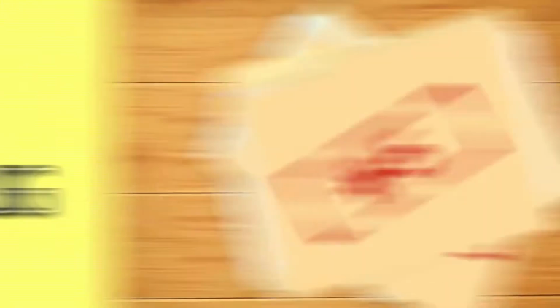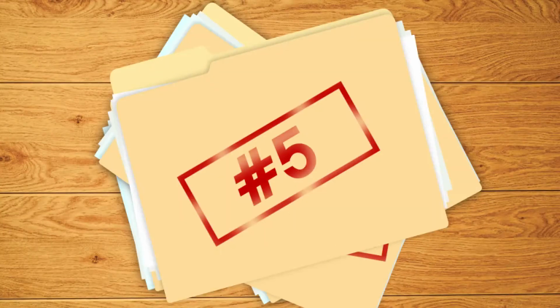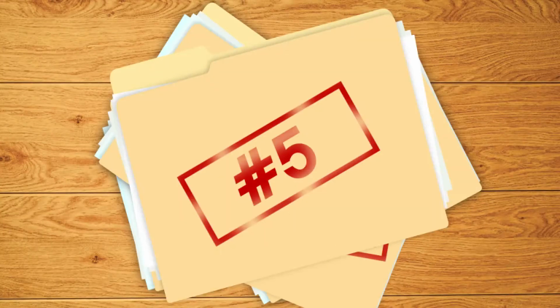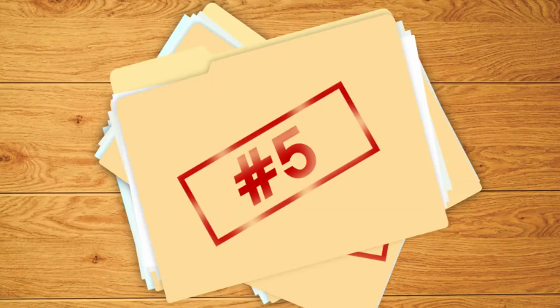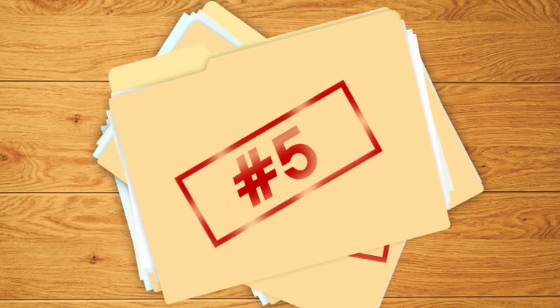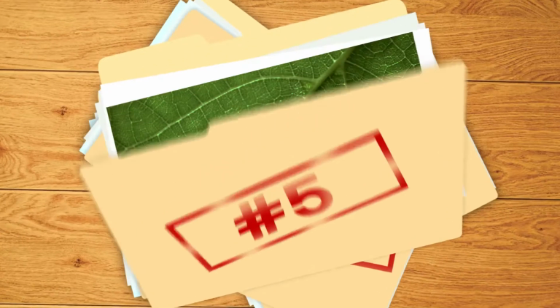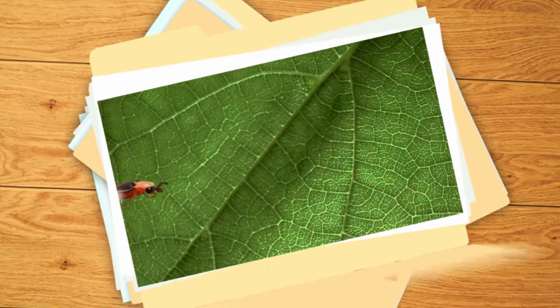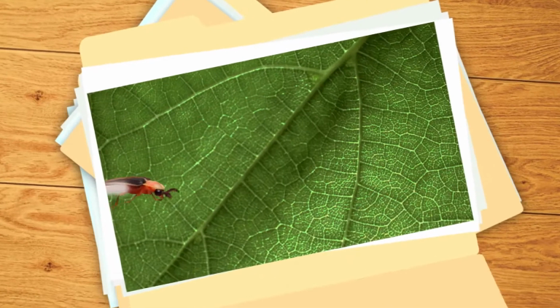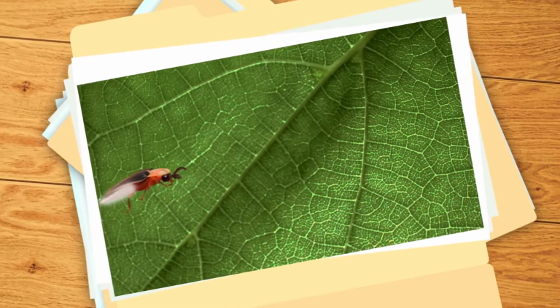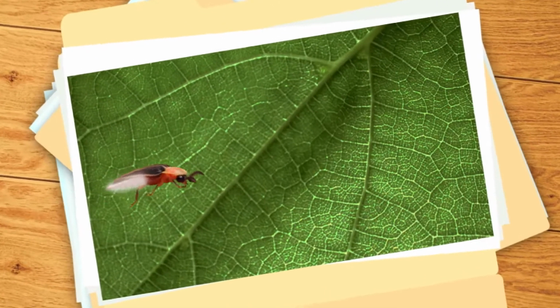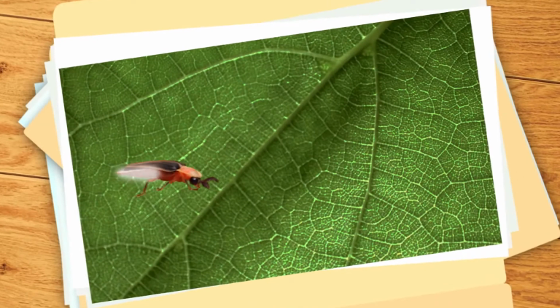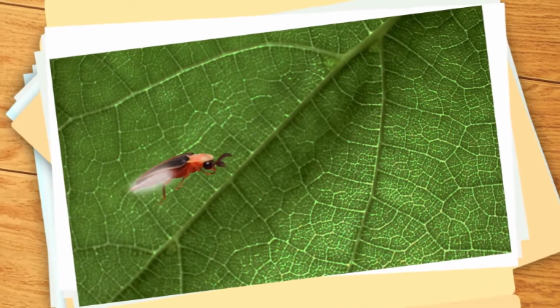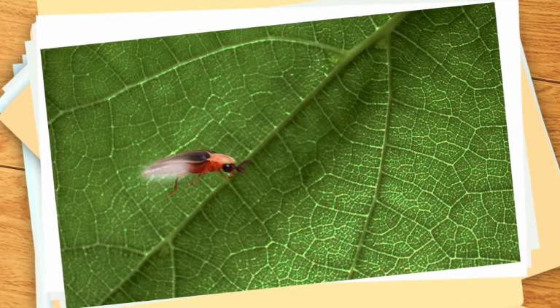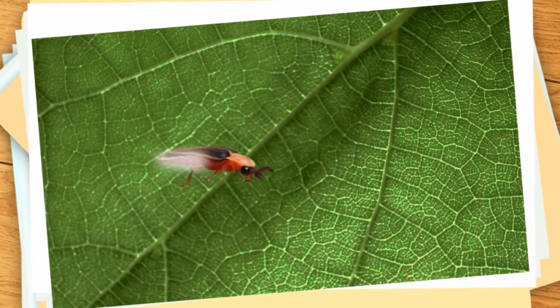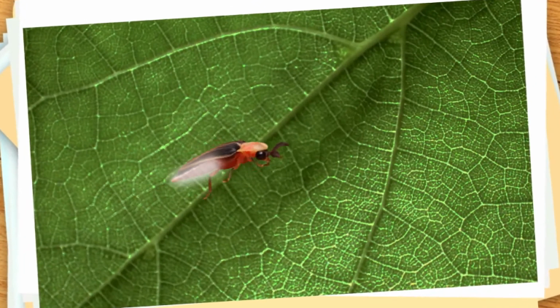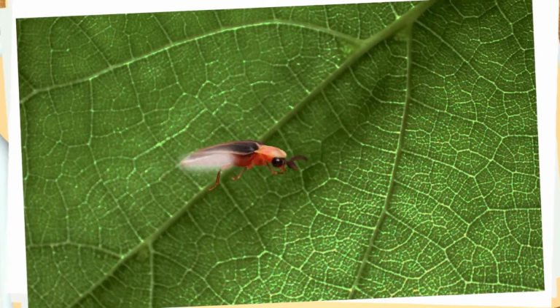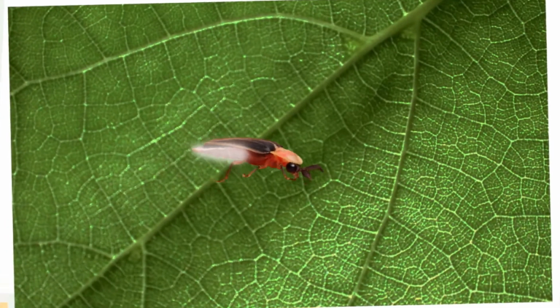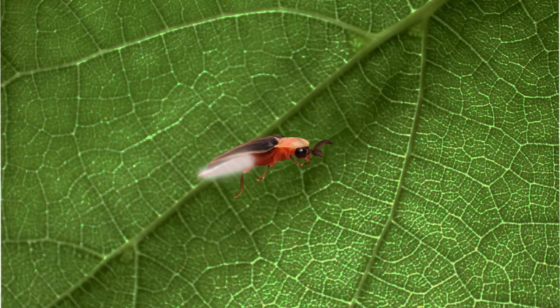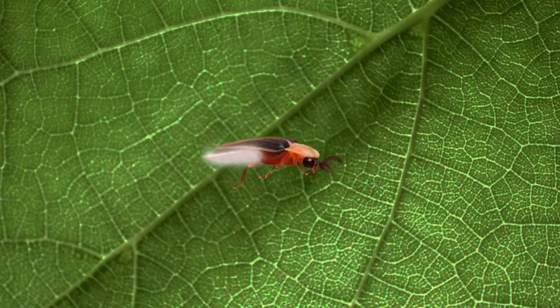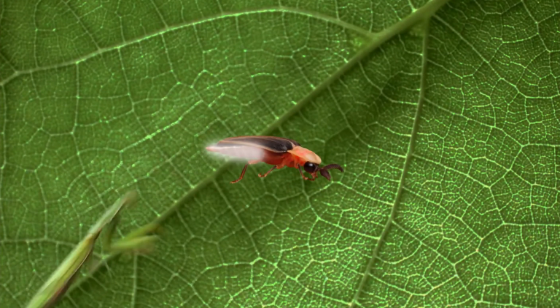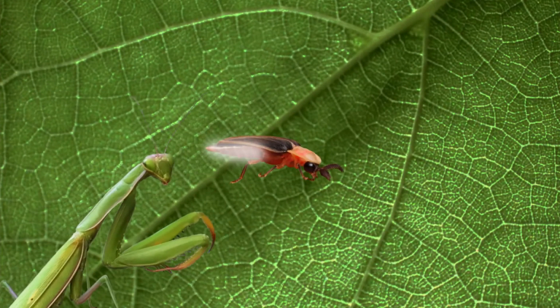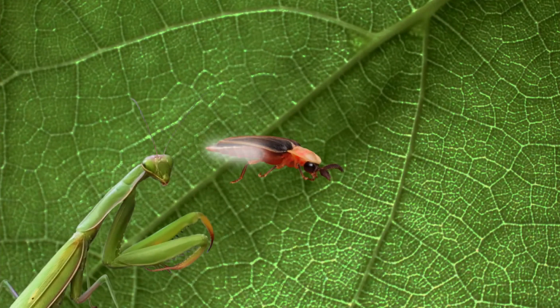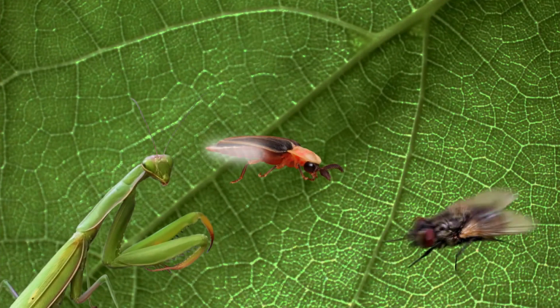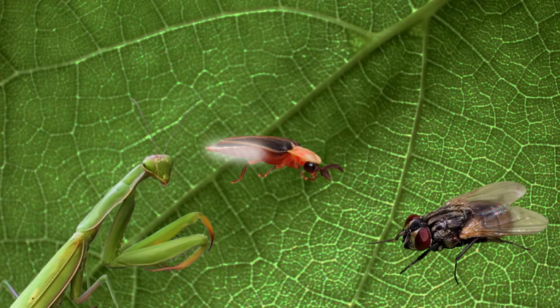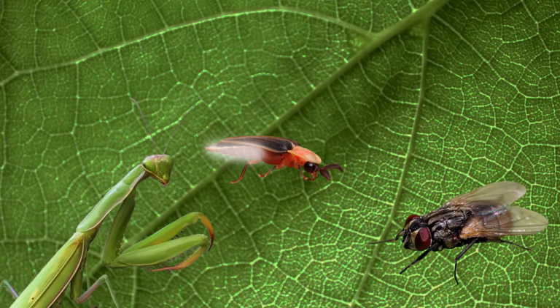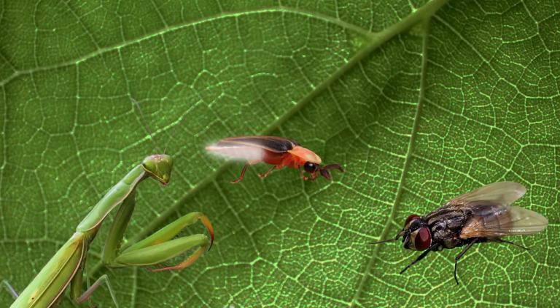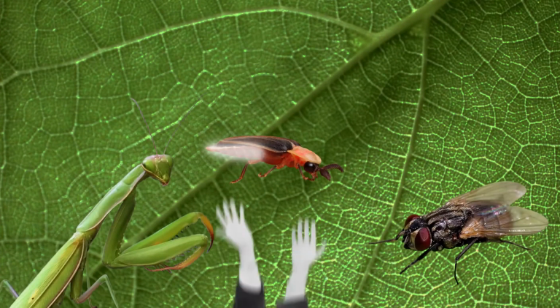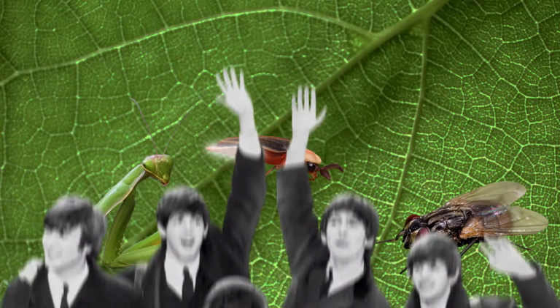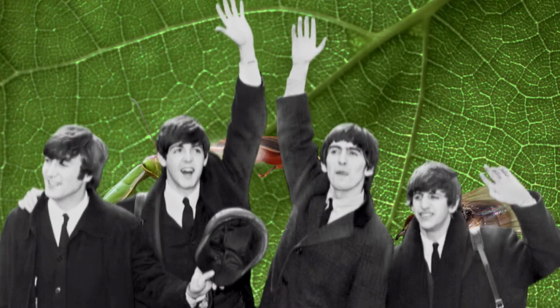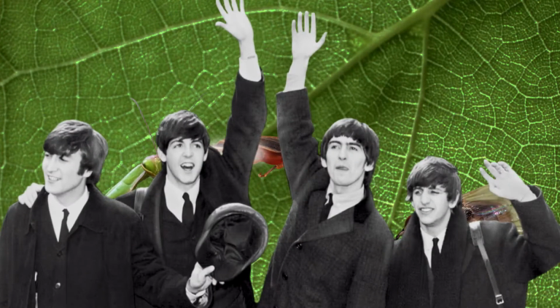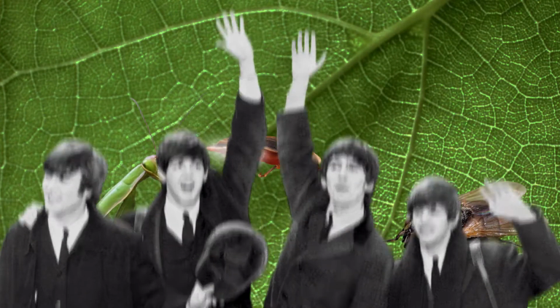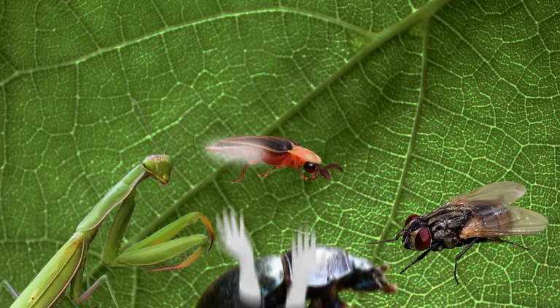Number five: lightning bugs or fireflies, depending on where you live, are neither bugs nor flies. They're beetles, the other type.